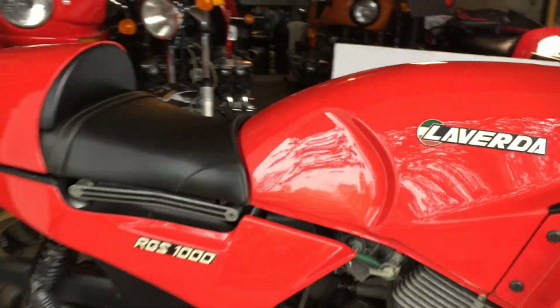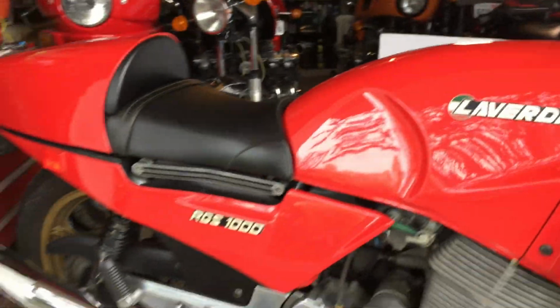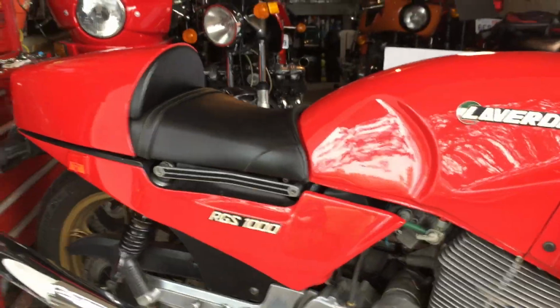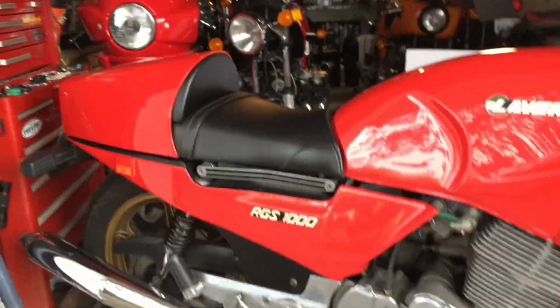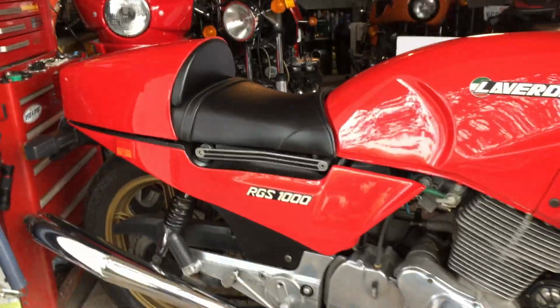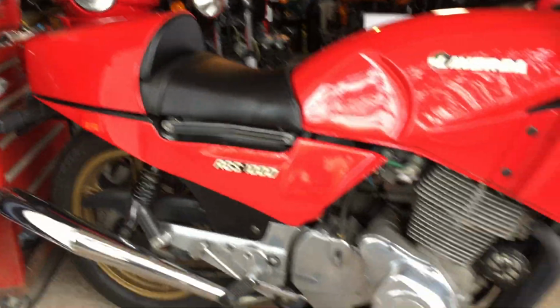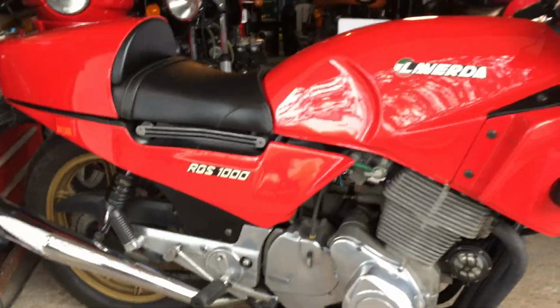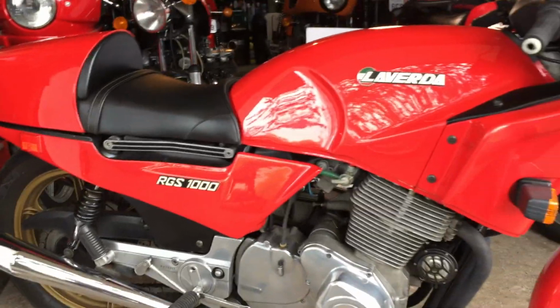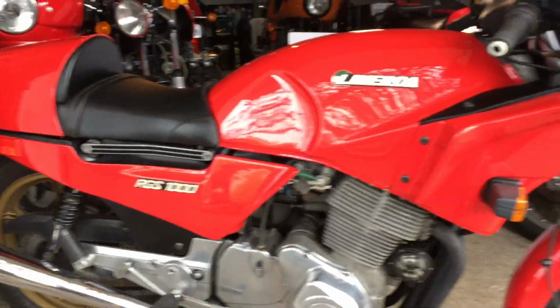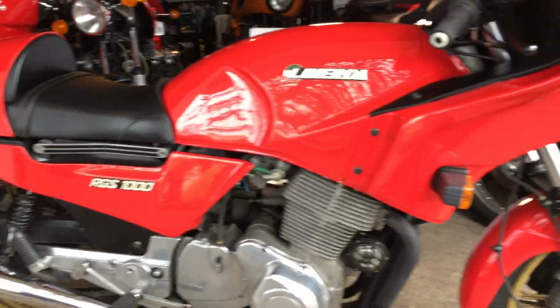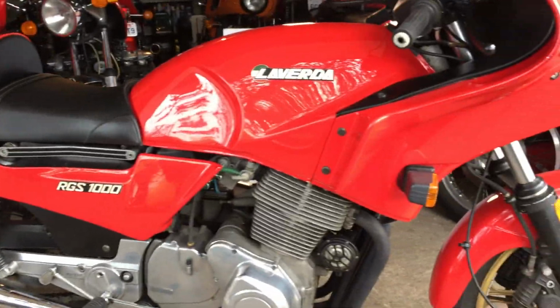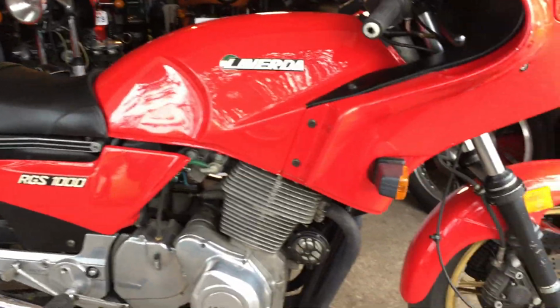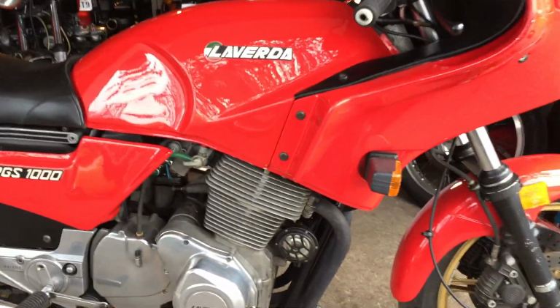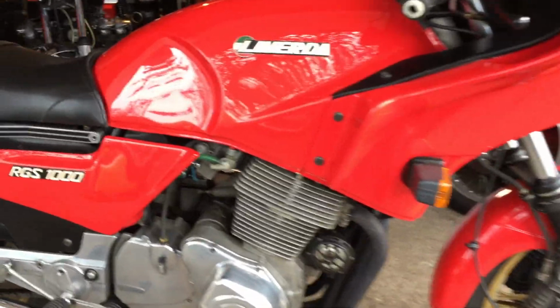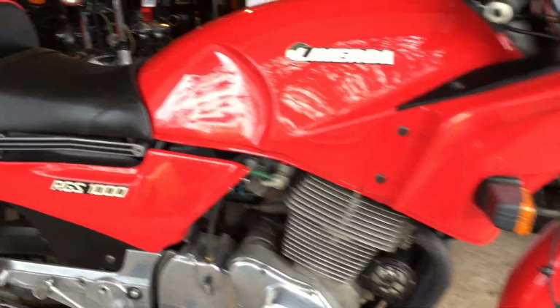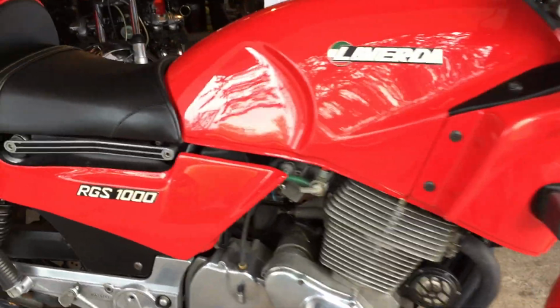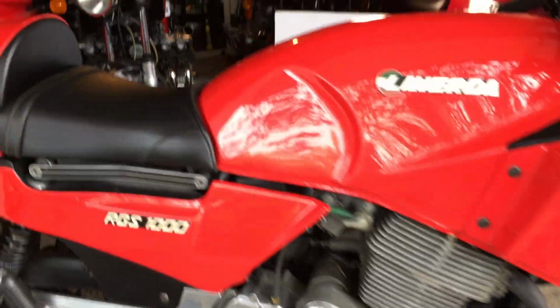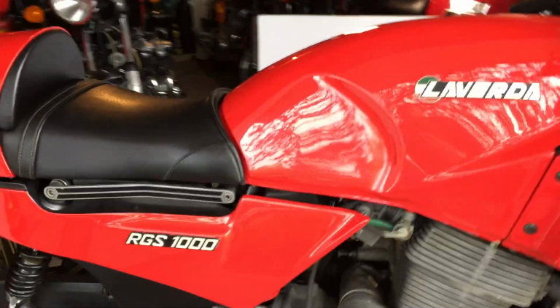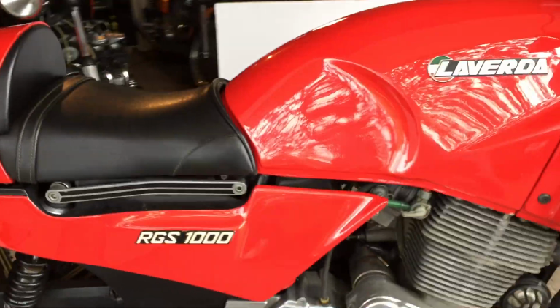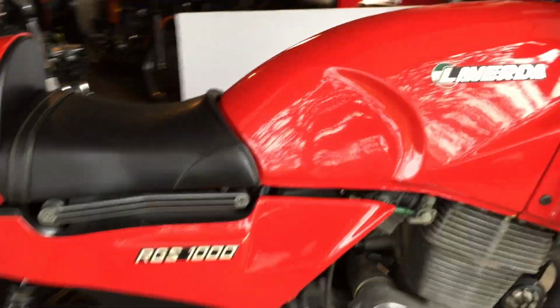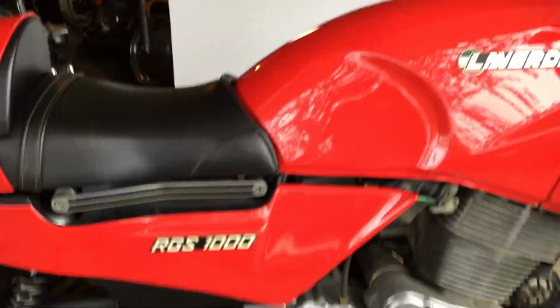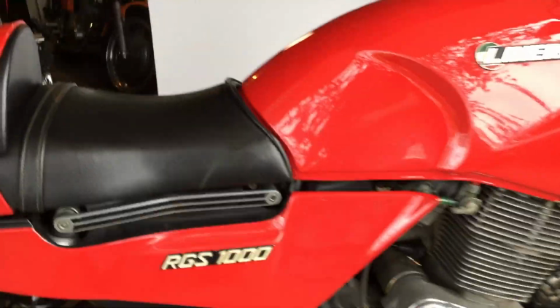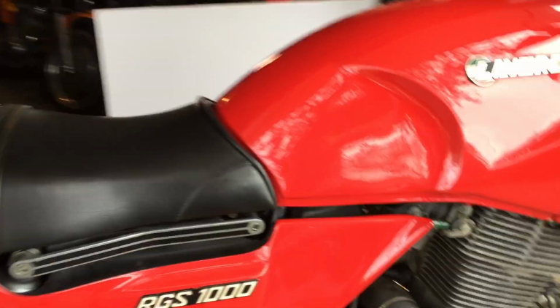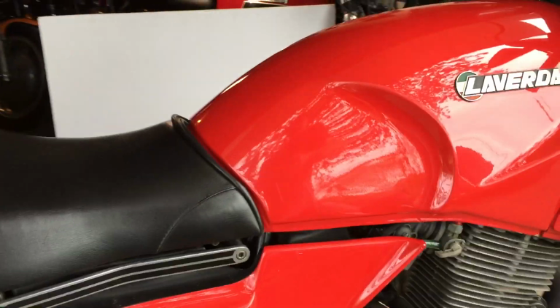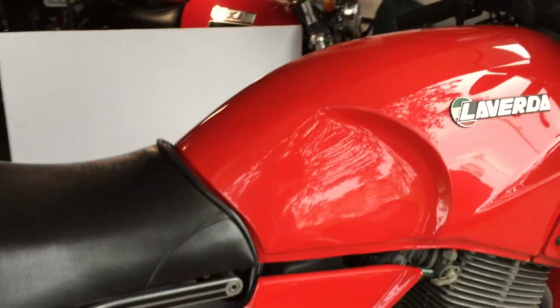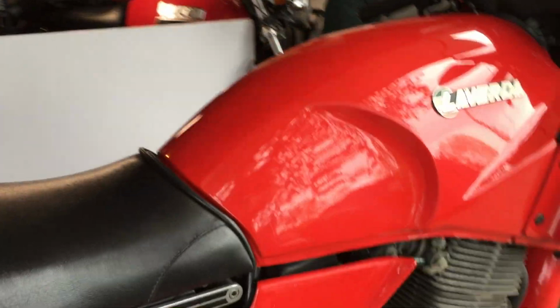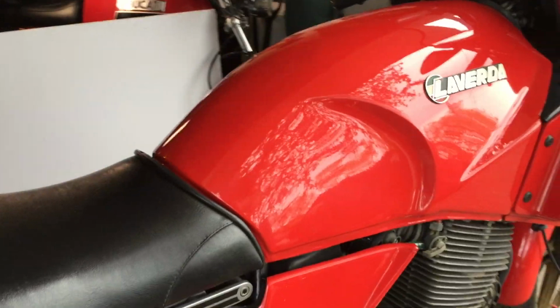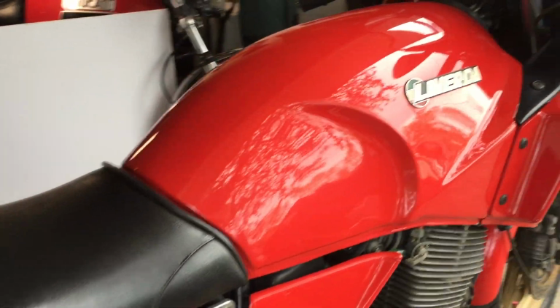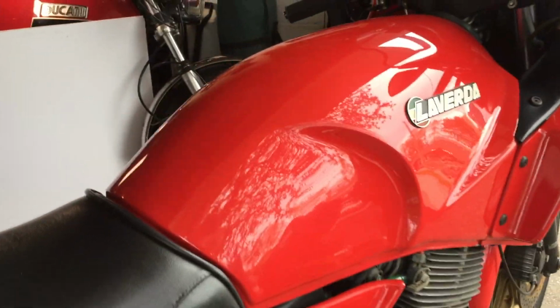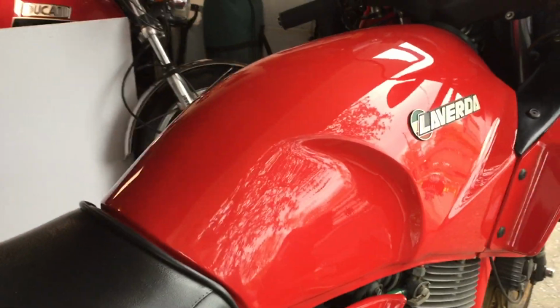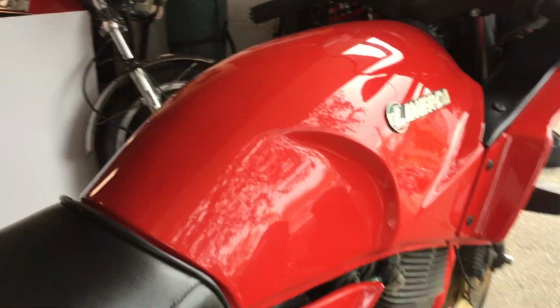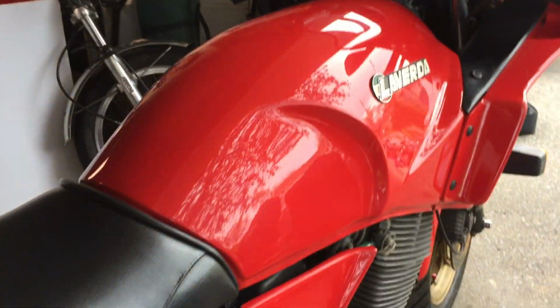They made about 2,500 of these bikes, so you don't see a lot of them, although I know where there's another one.